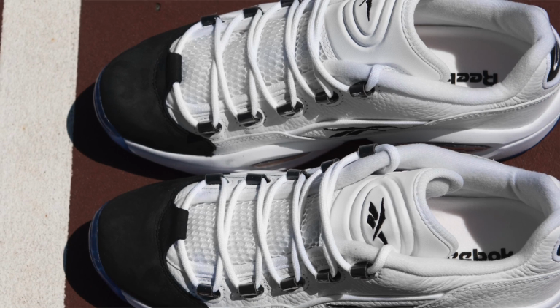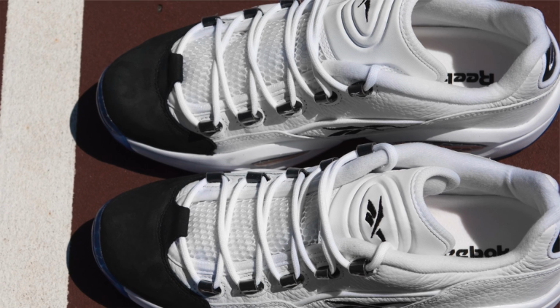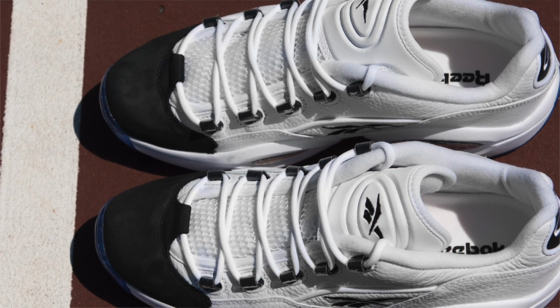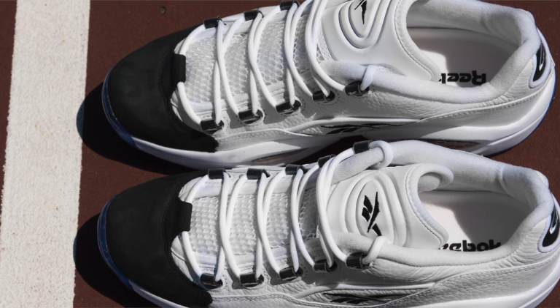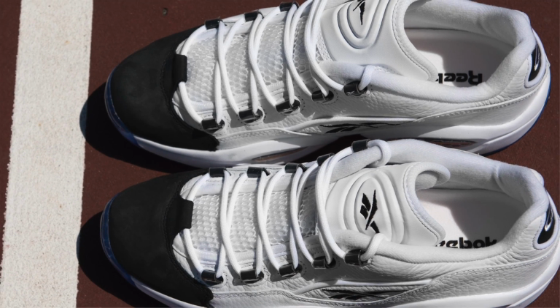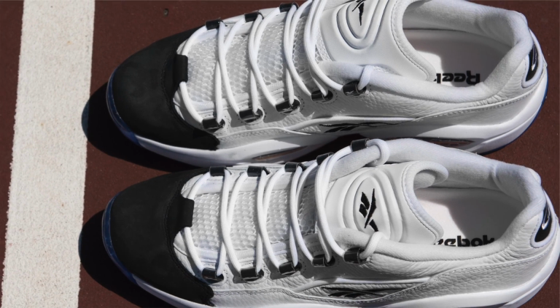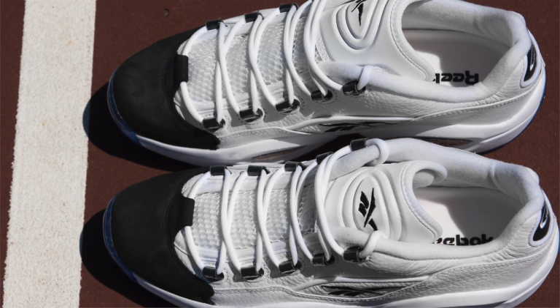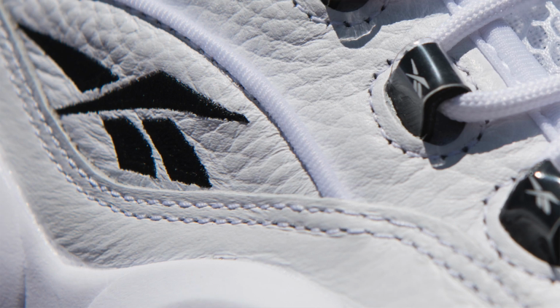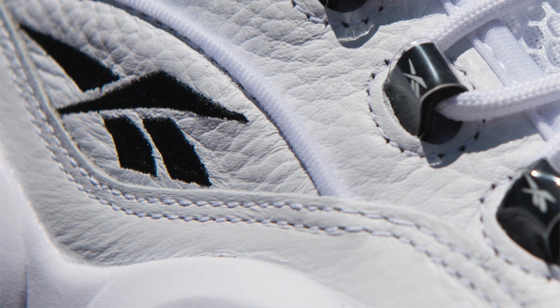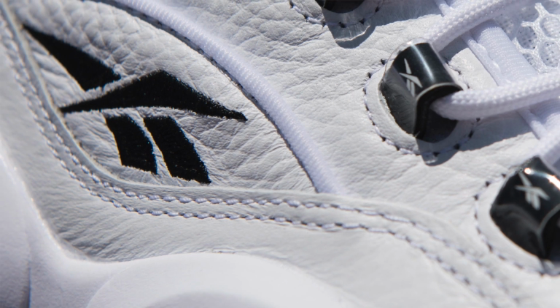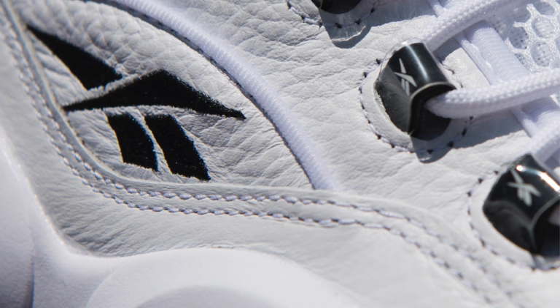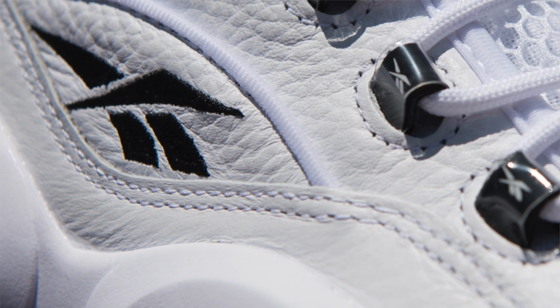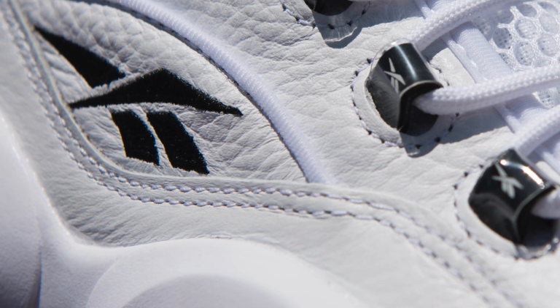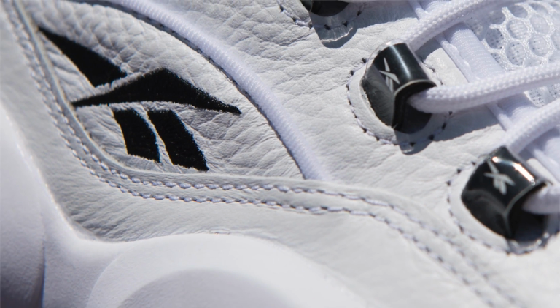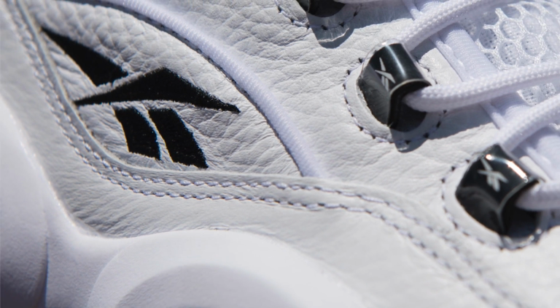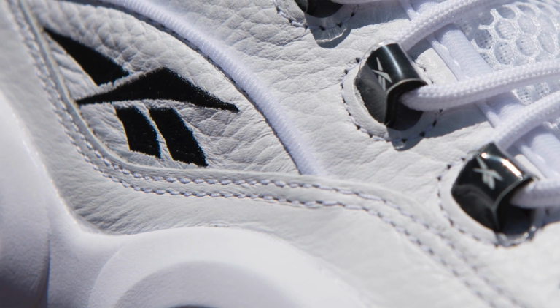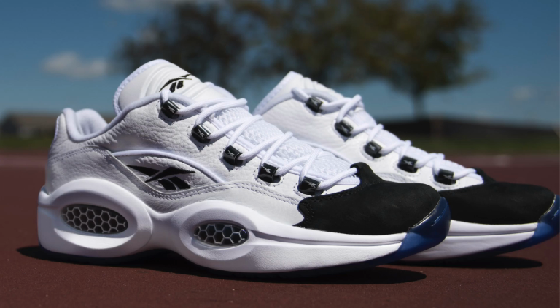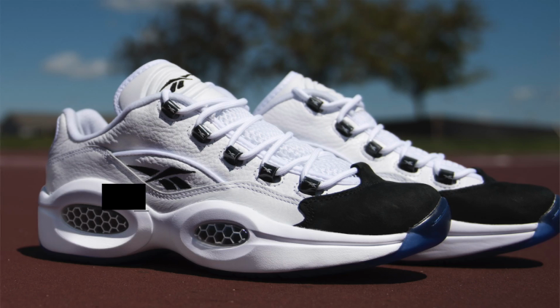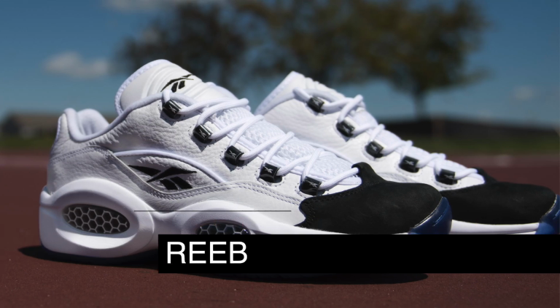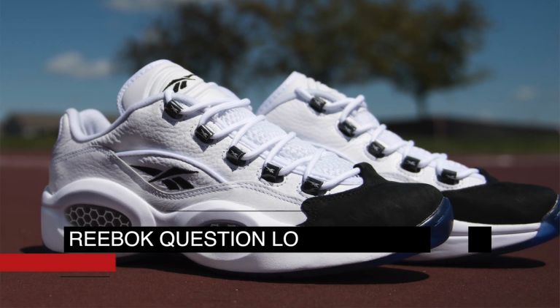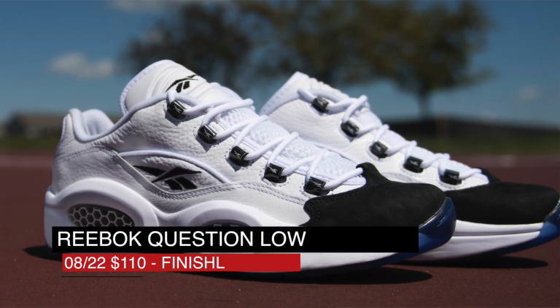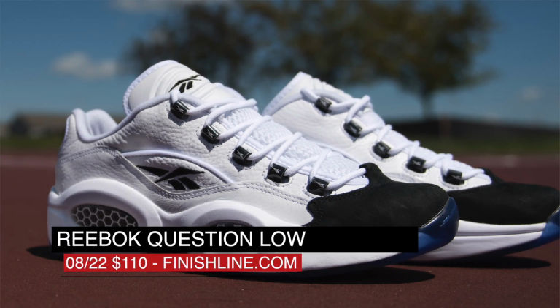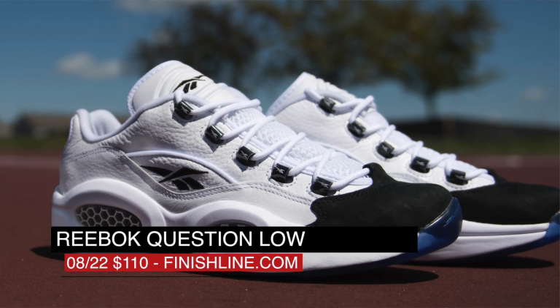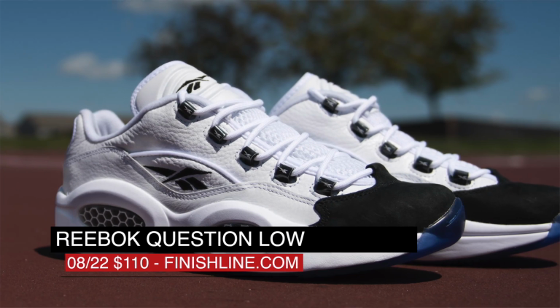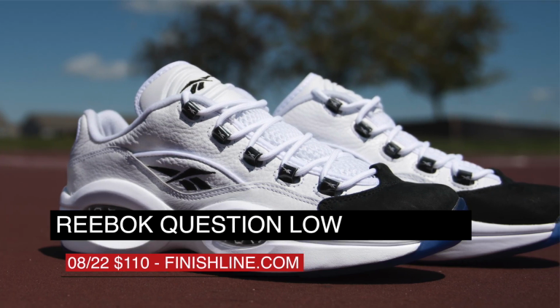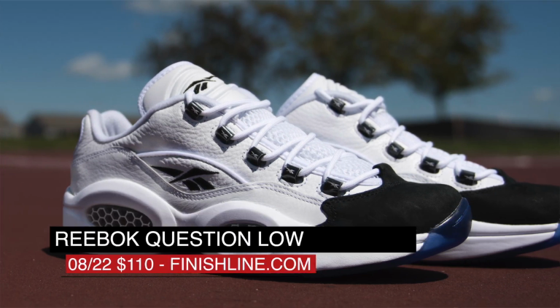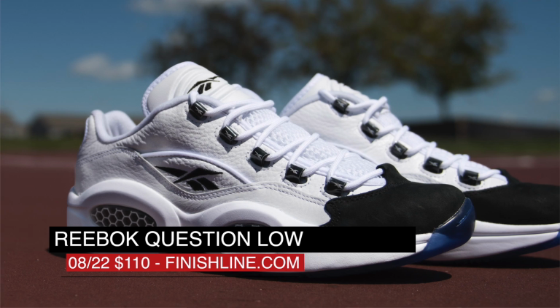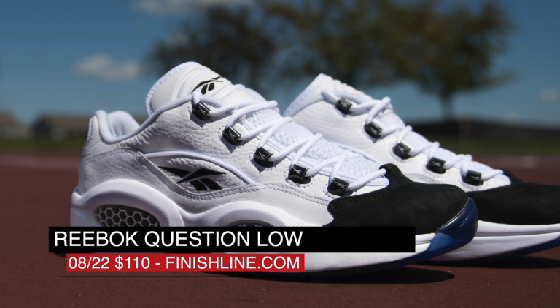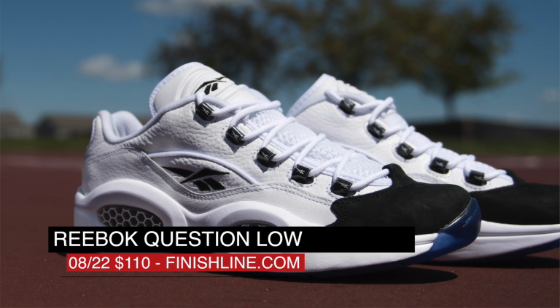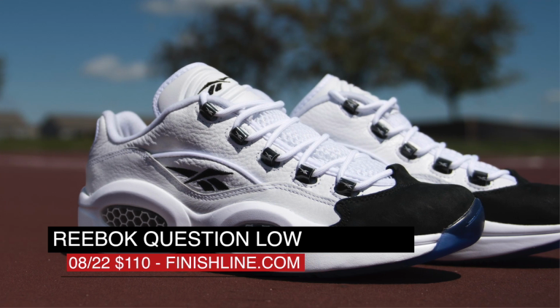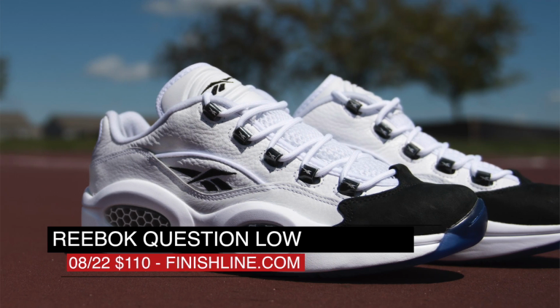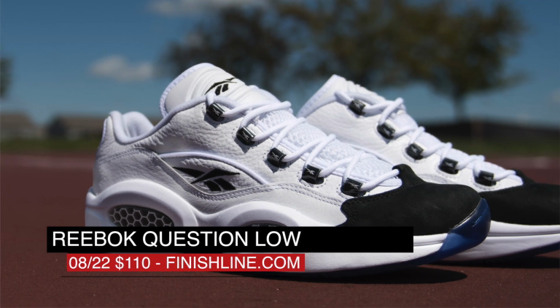Switching to Saturday, we get another look from Reebok Classics with the Question Low in black and white with that frosty blue outsole. The tumble leather there will cost you $110.